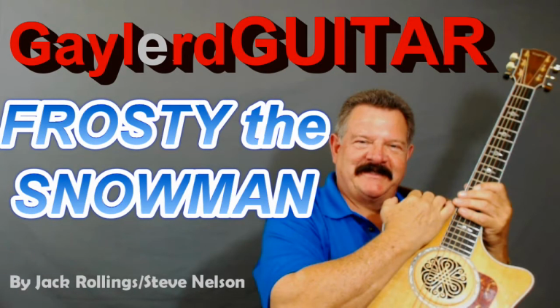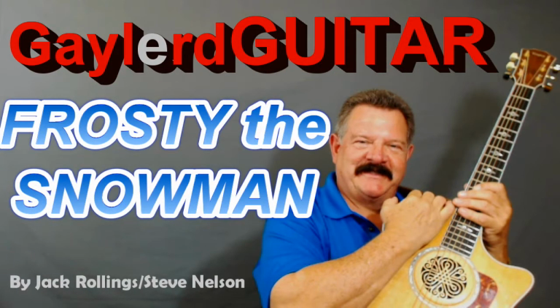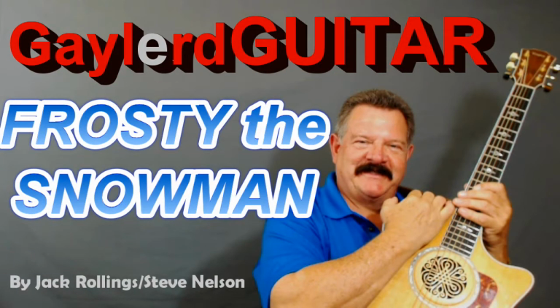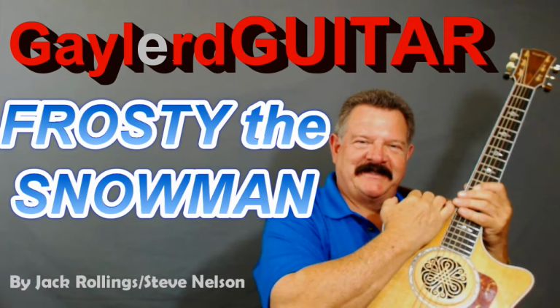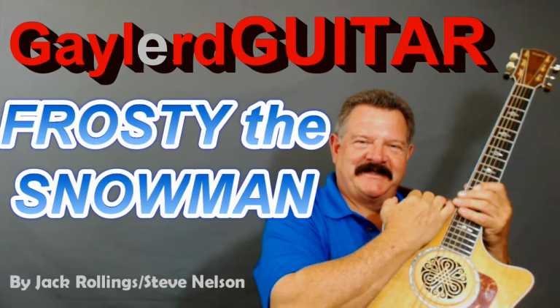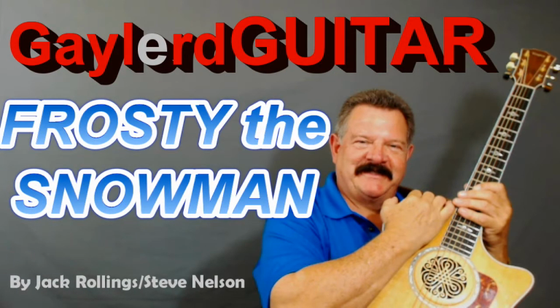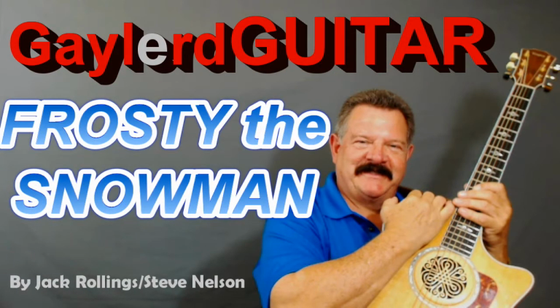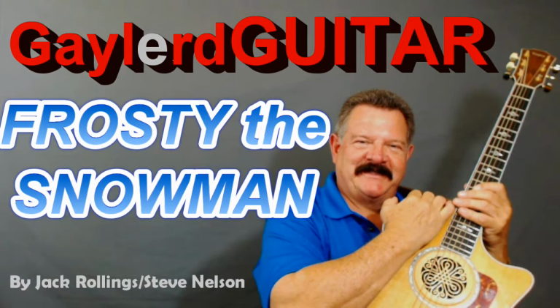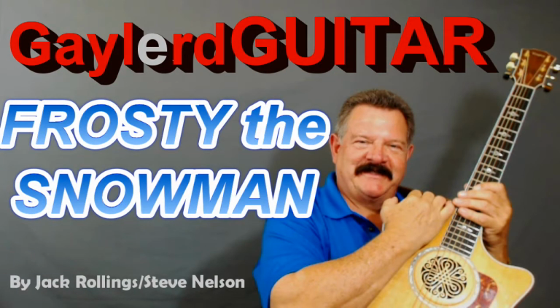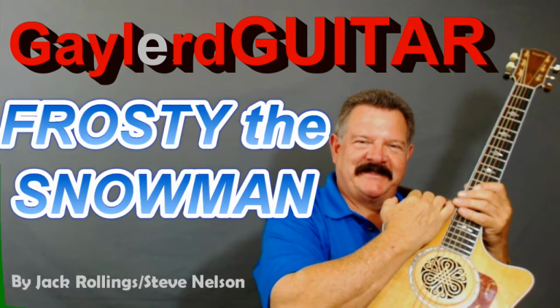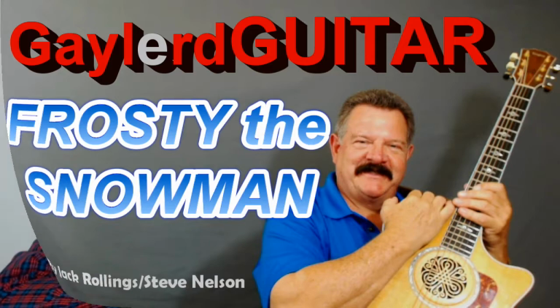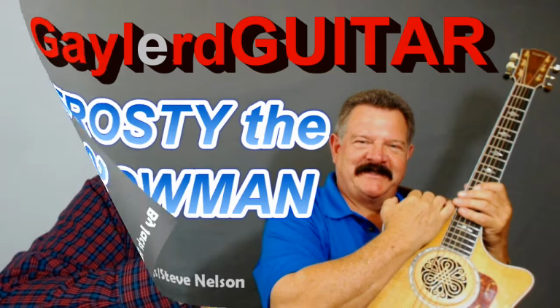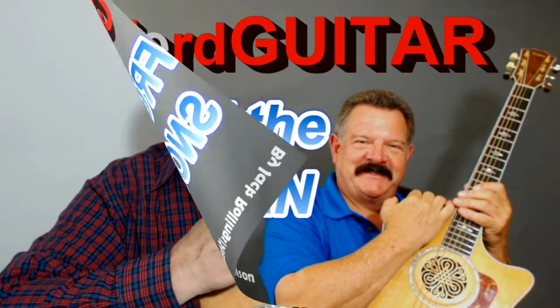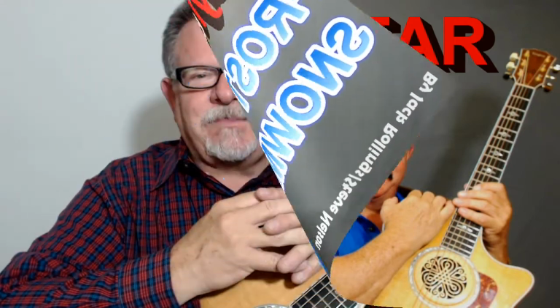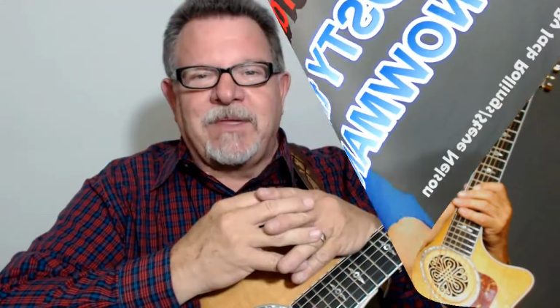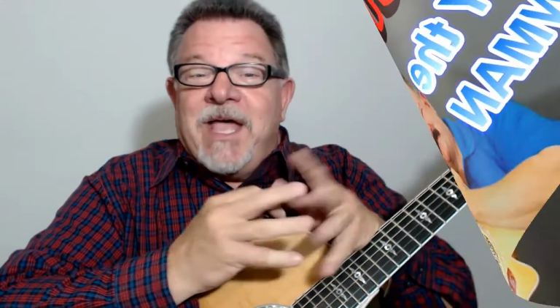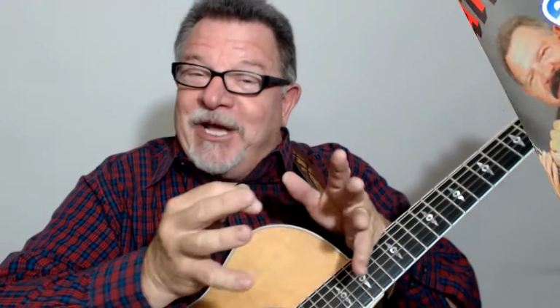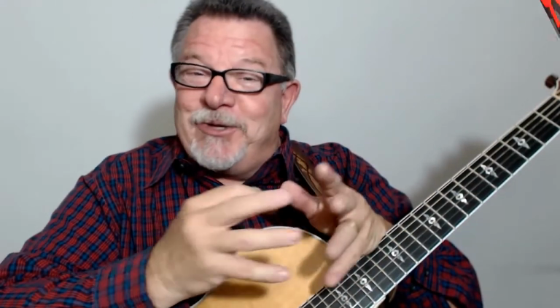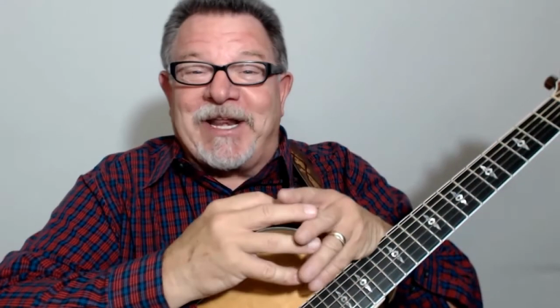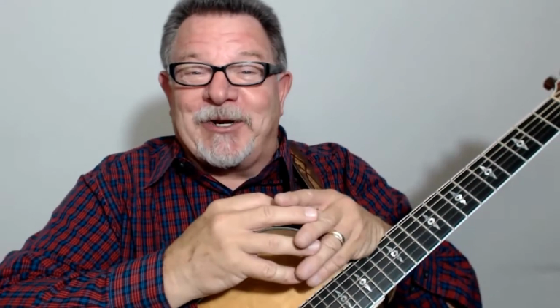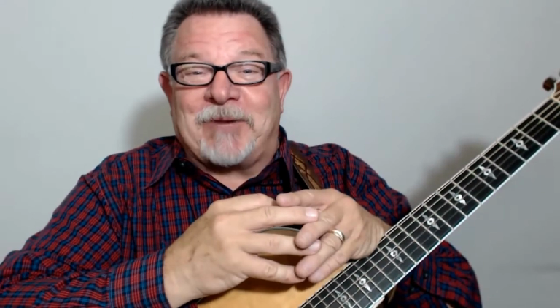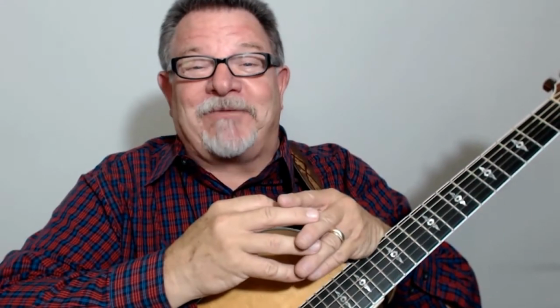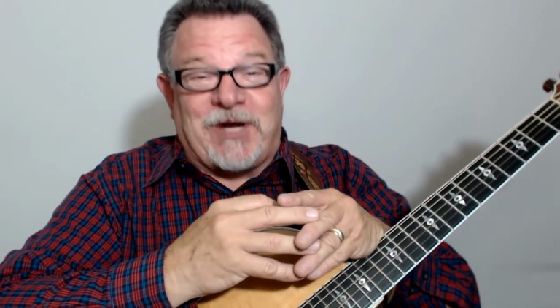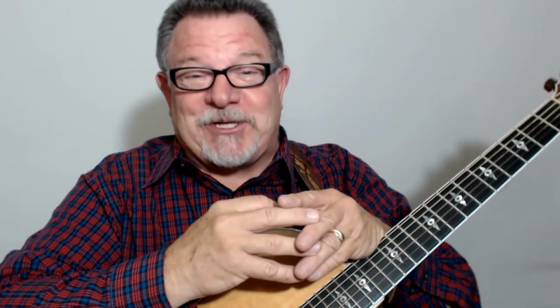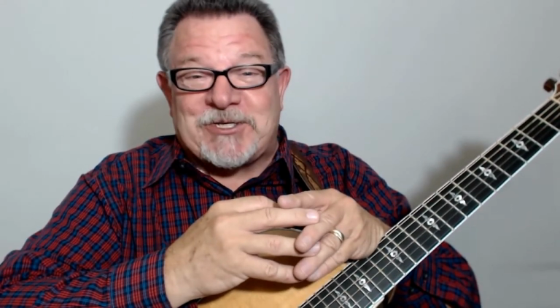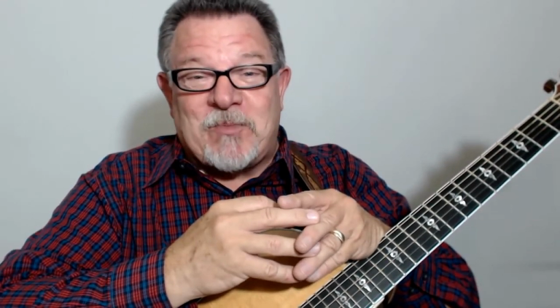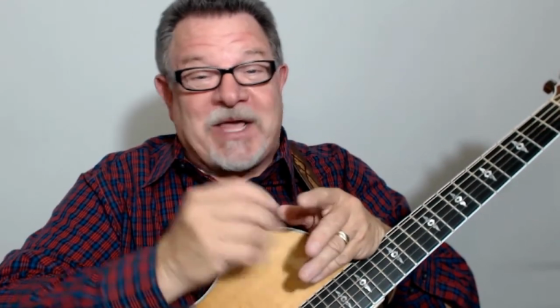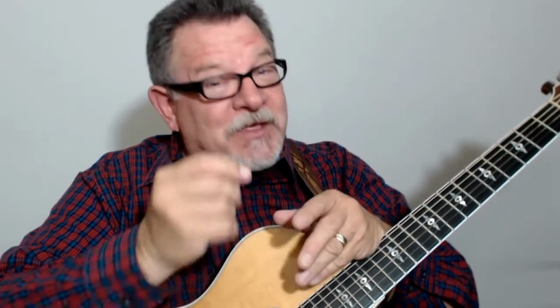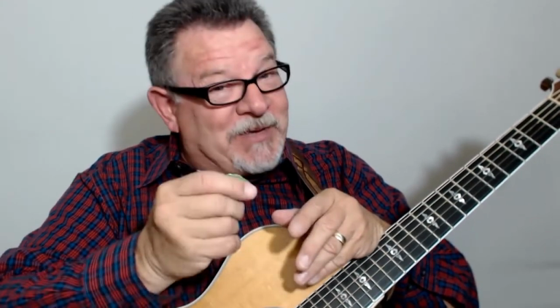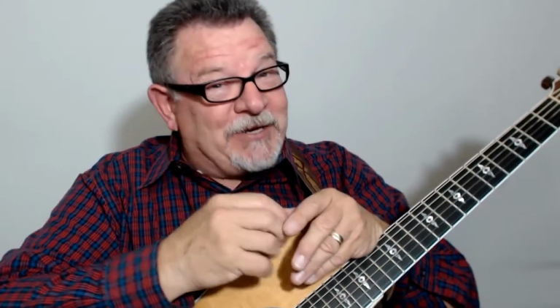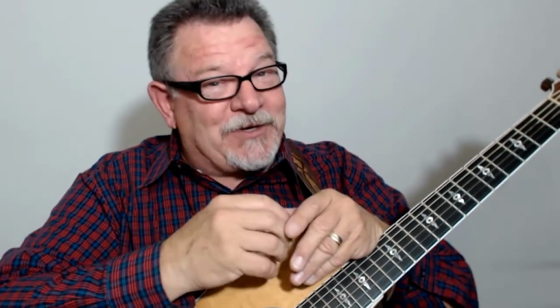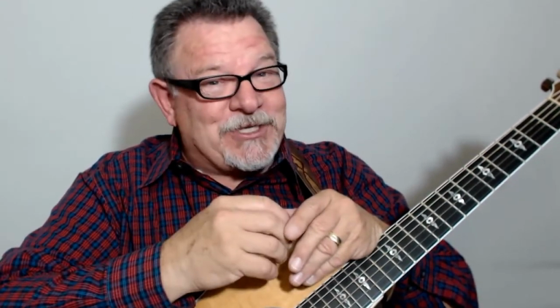Nobody plays guitar like this guy. Are you ready to learn how to play Frosty the Snowman — the beginner version?